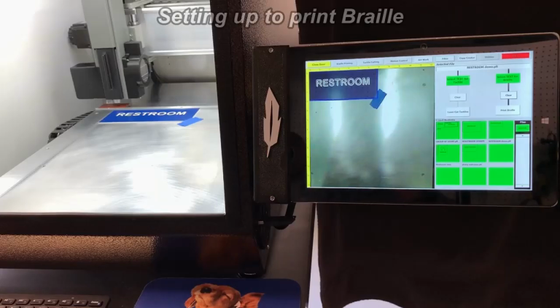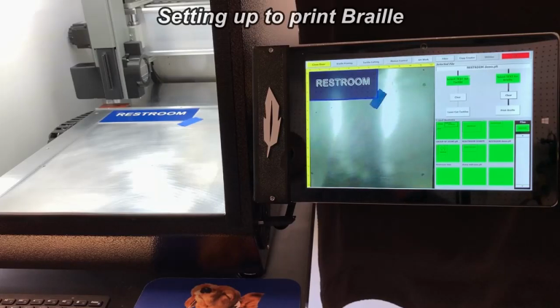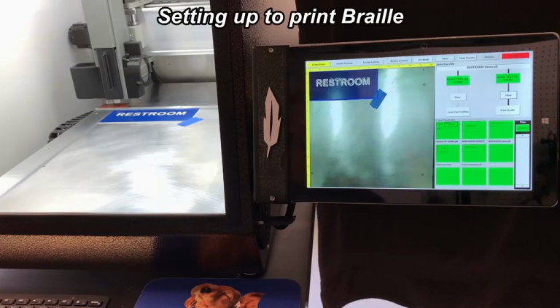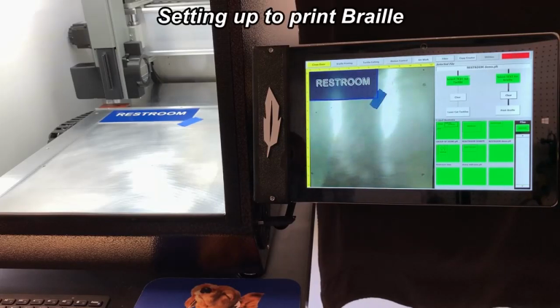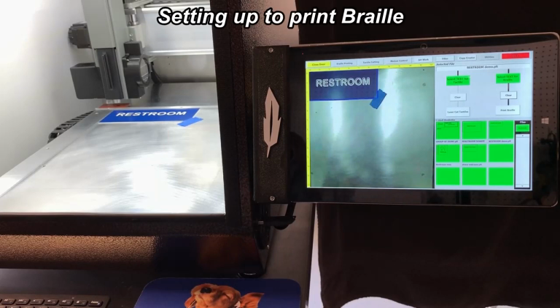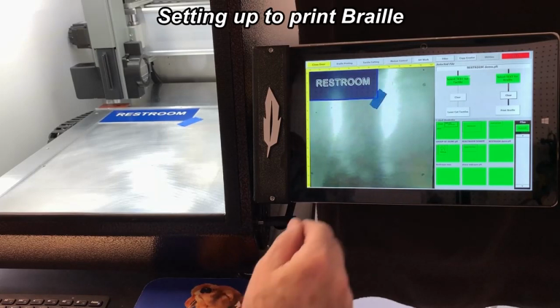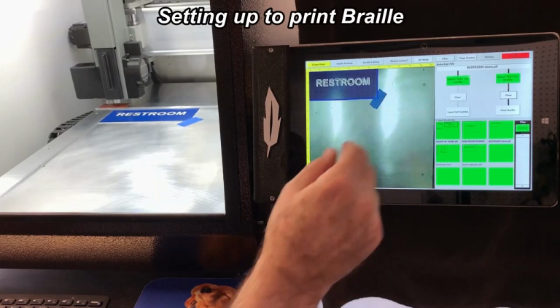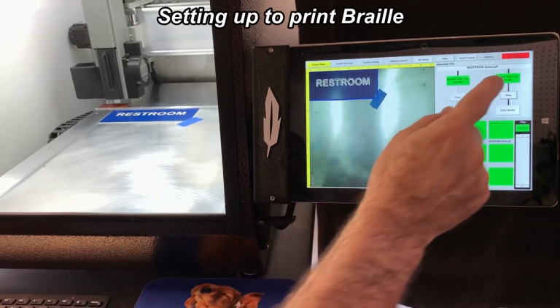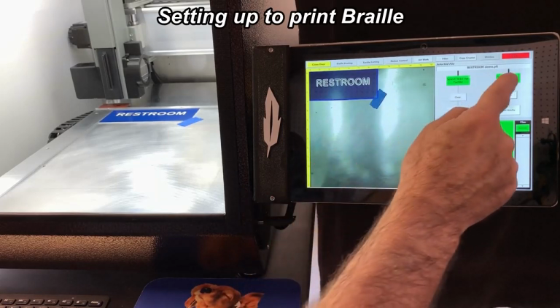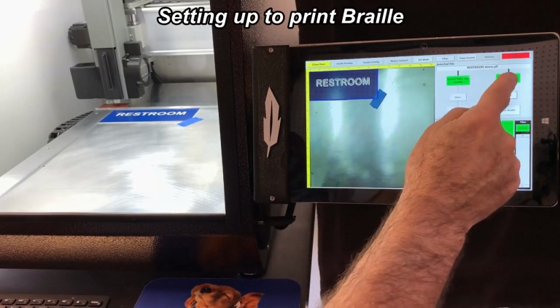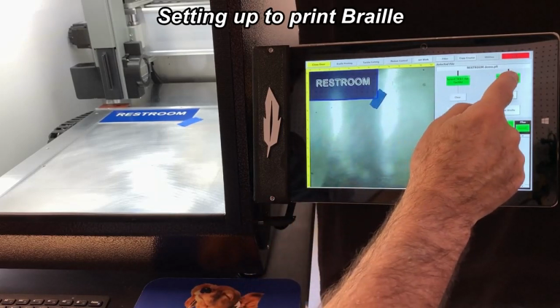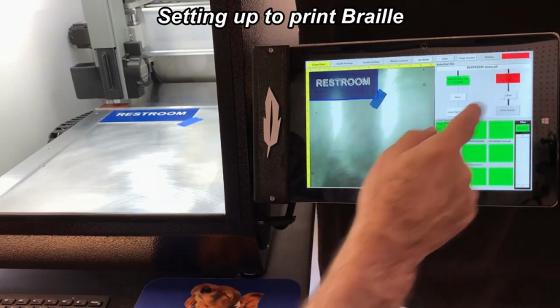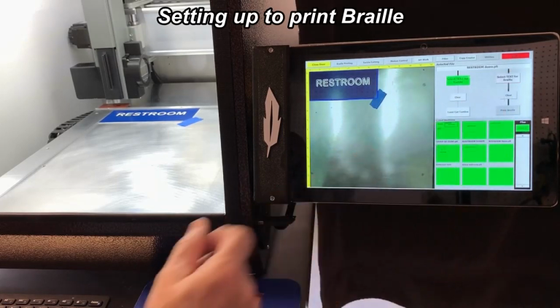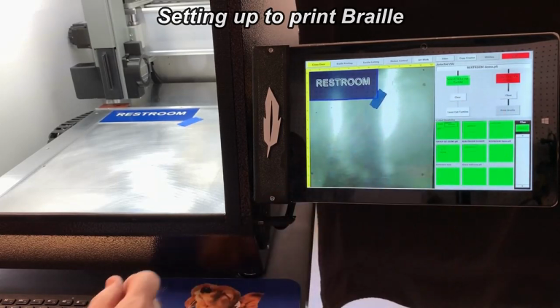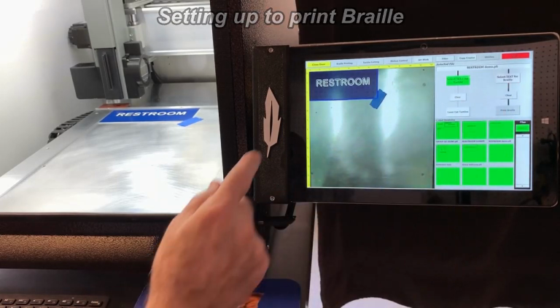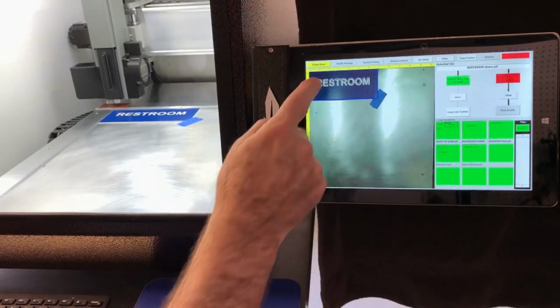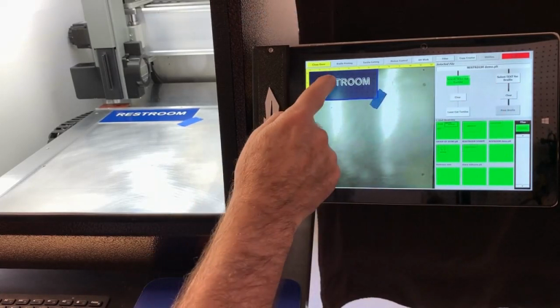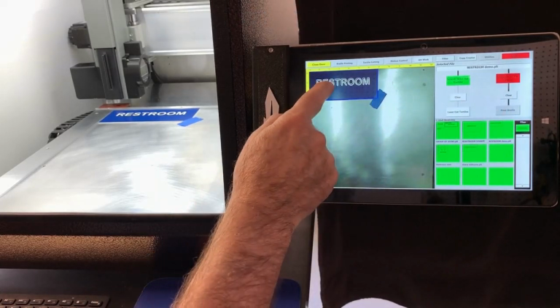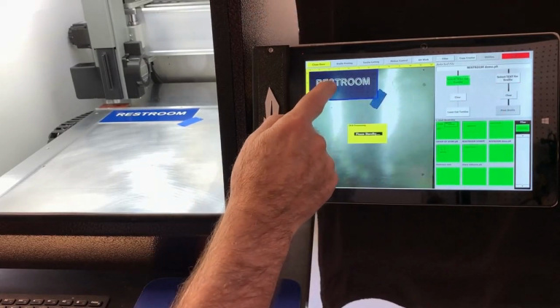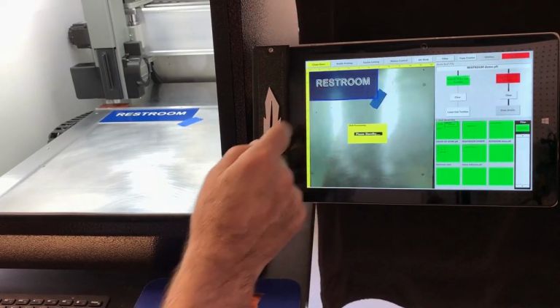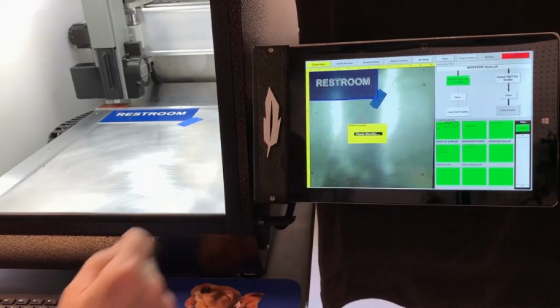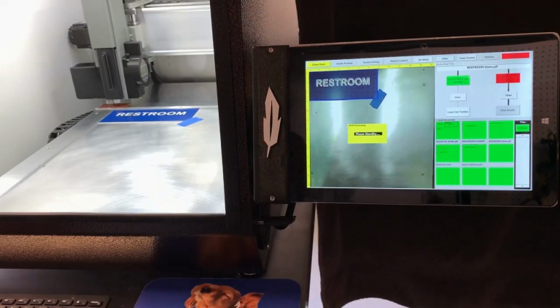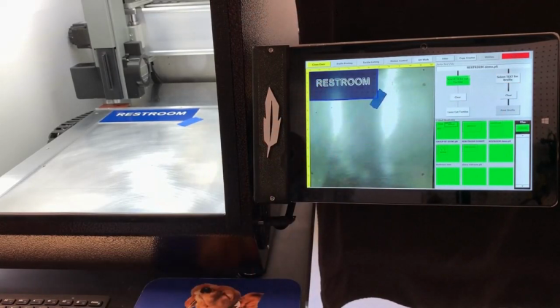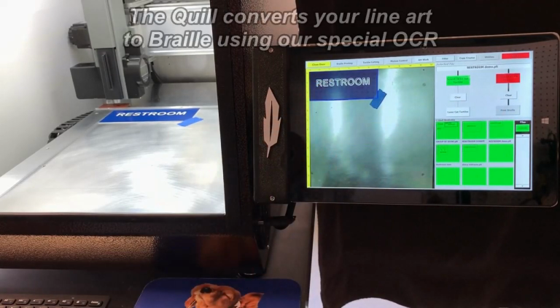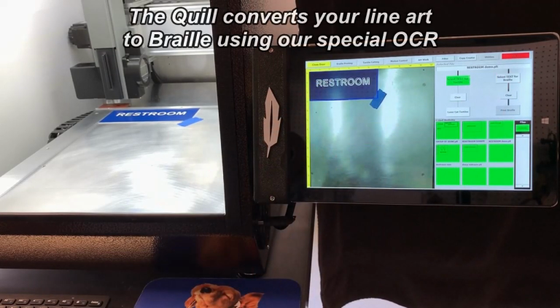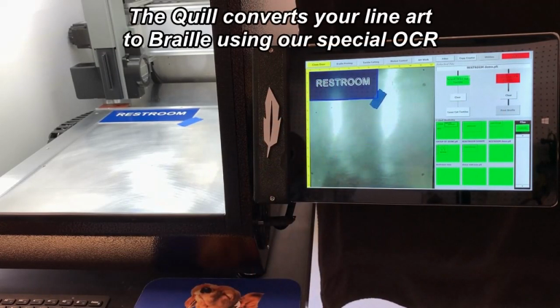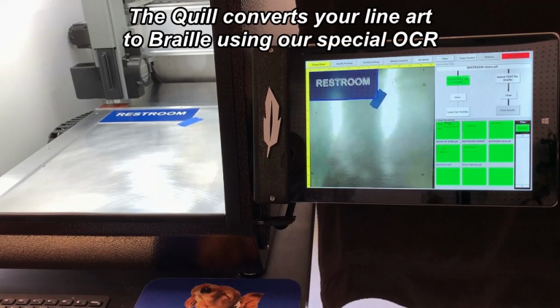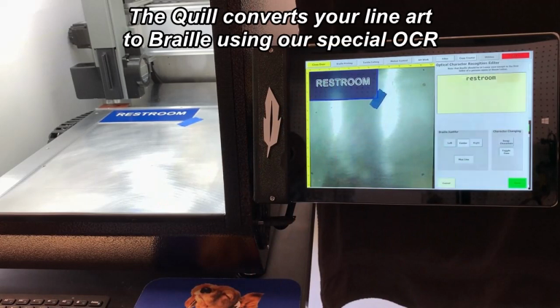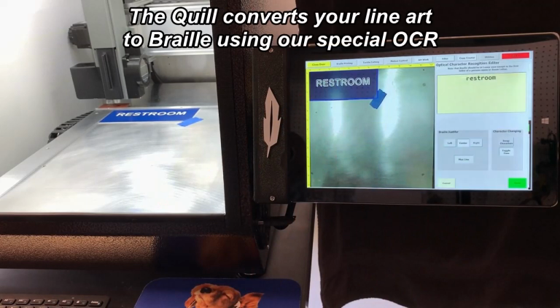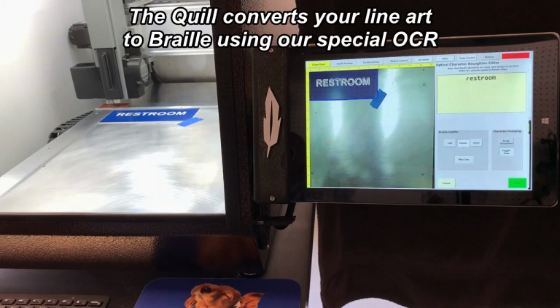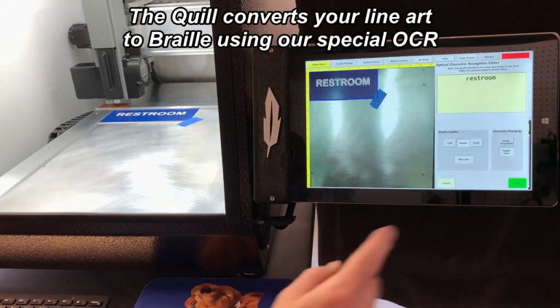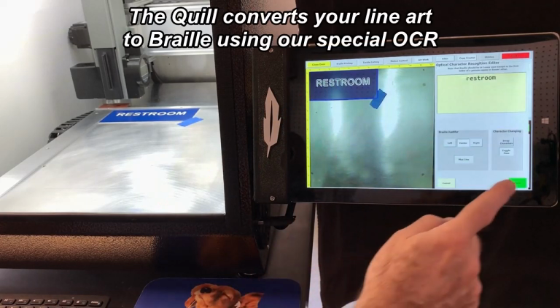Setting up to print Braille requires only a few simple steps. Here the Quill performs a form of optical character recognition.